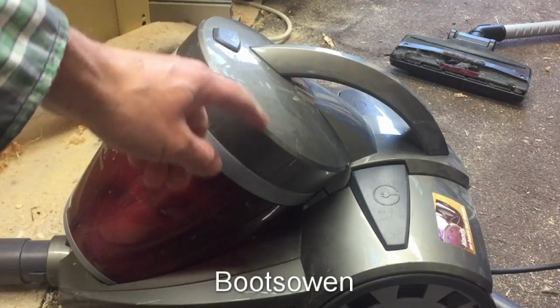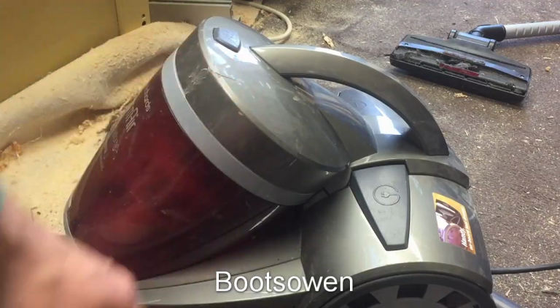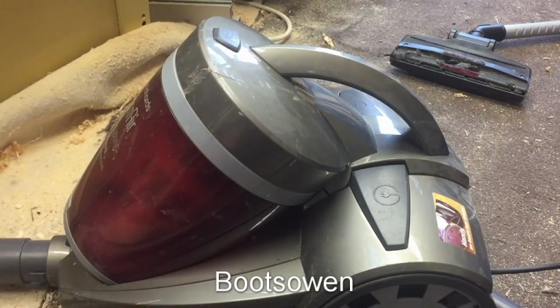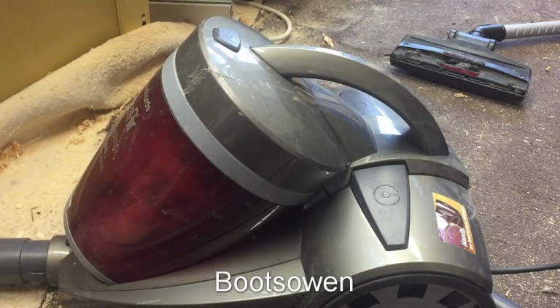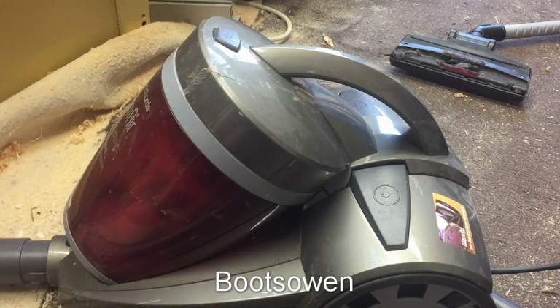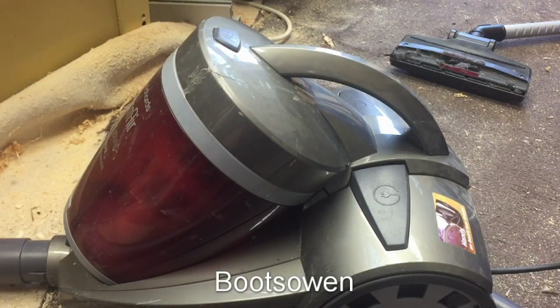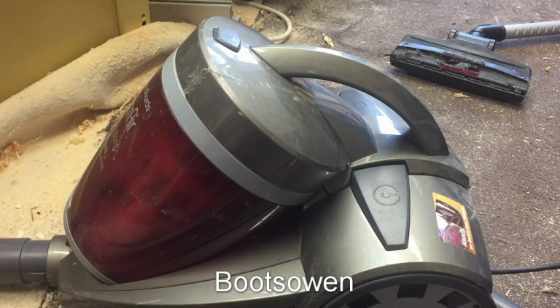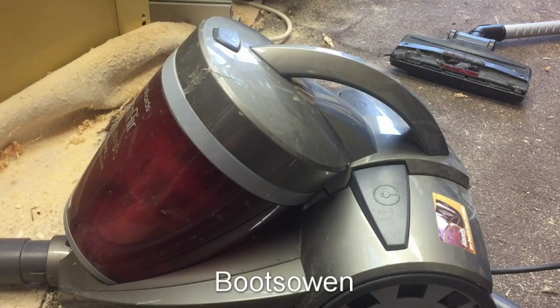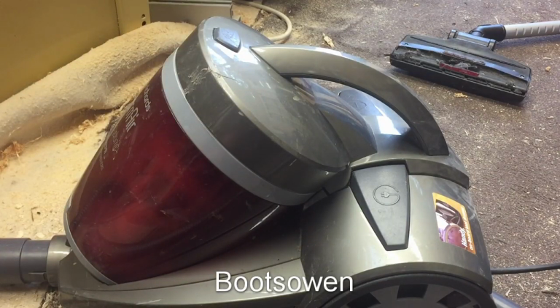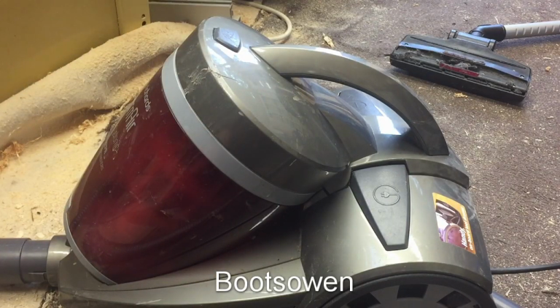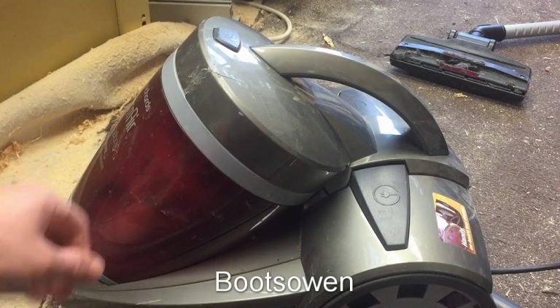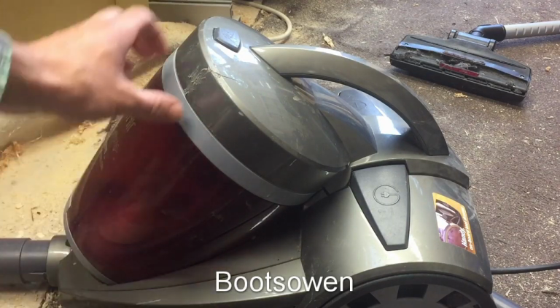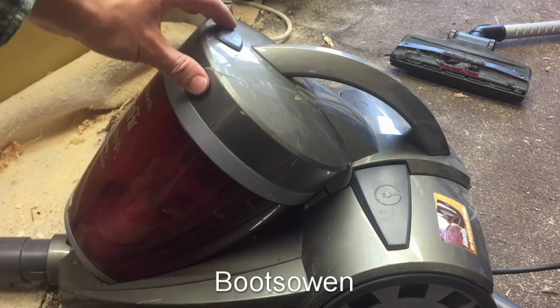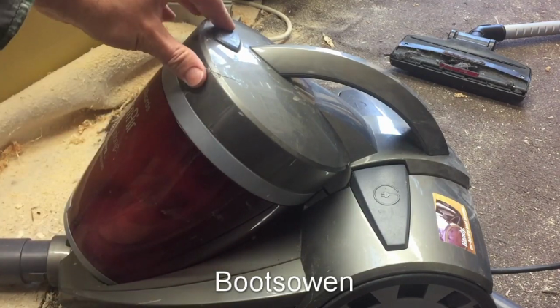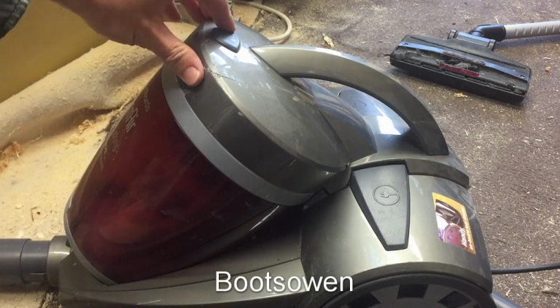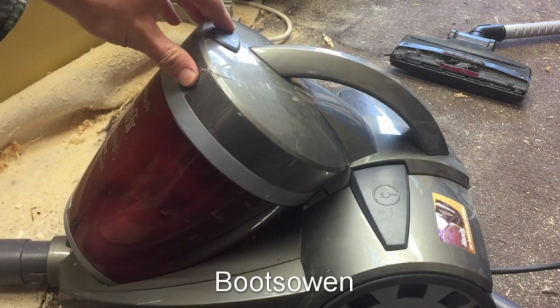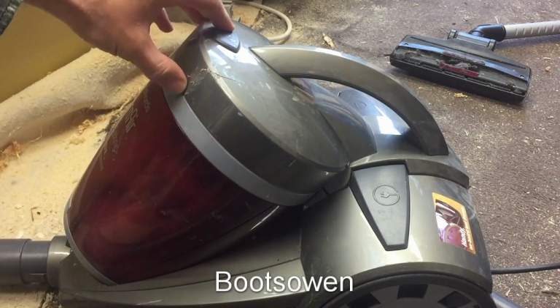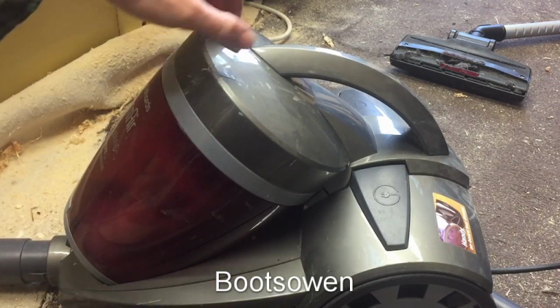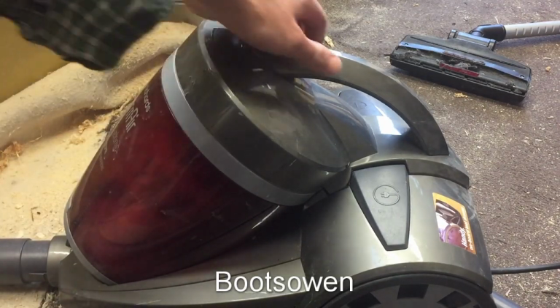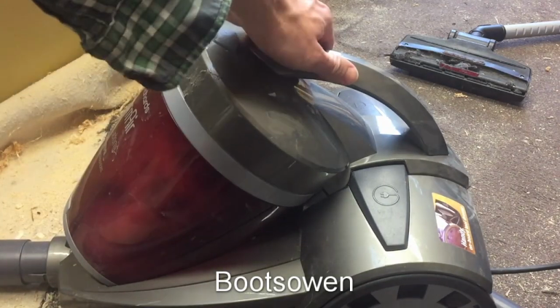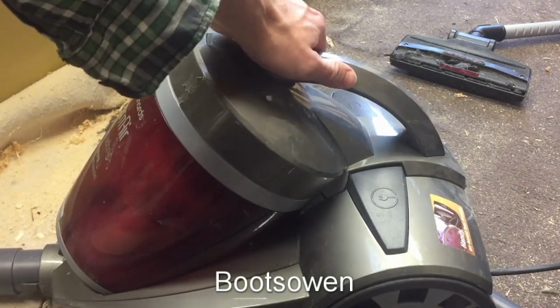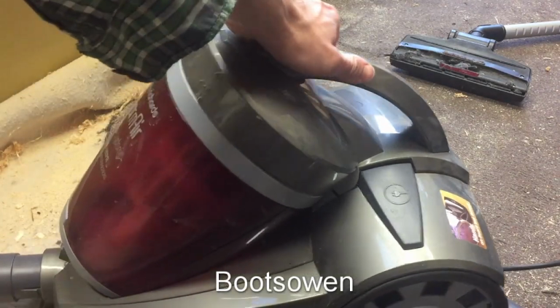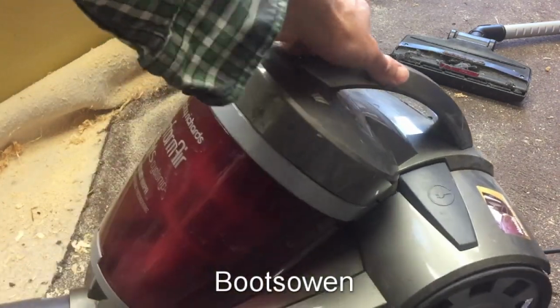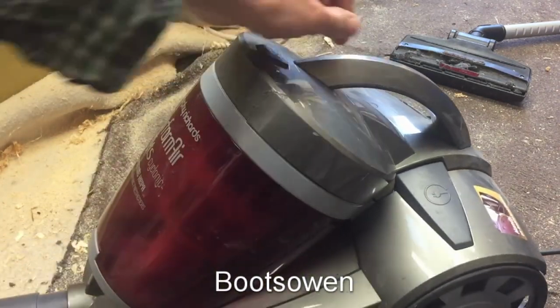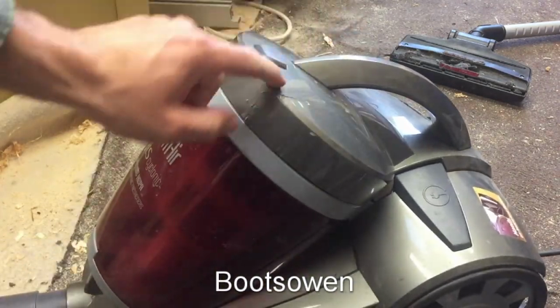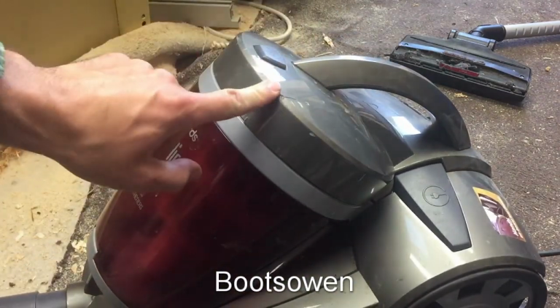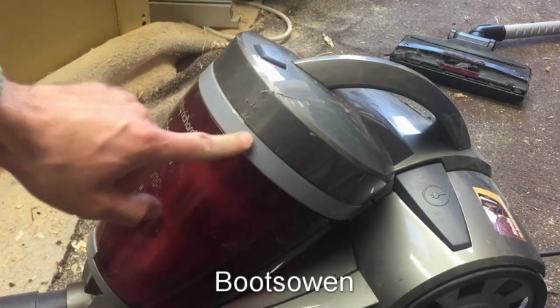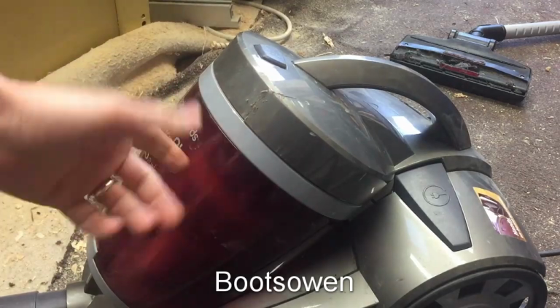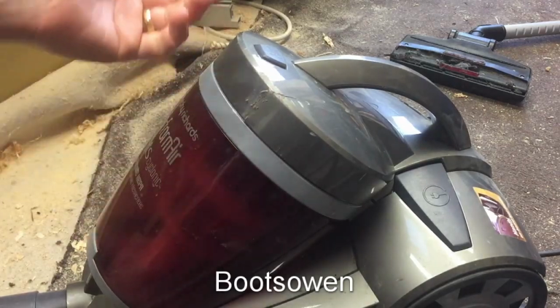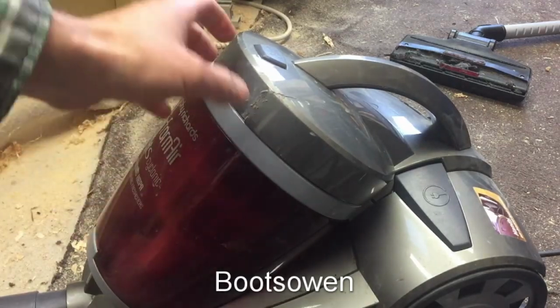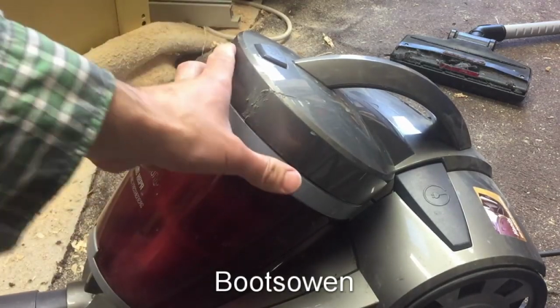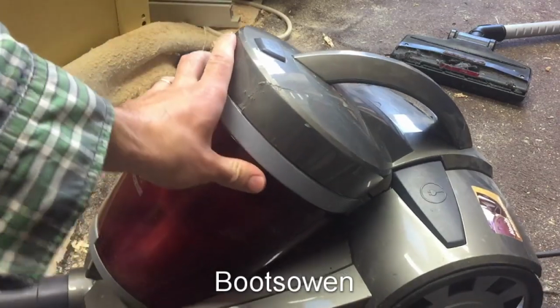Hey there, it's Boots Owen here. I've got this vacuum cleaner that I found today. It's got a bit of a crack in it, but the motor works.